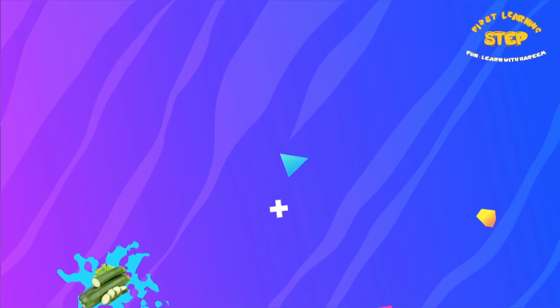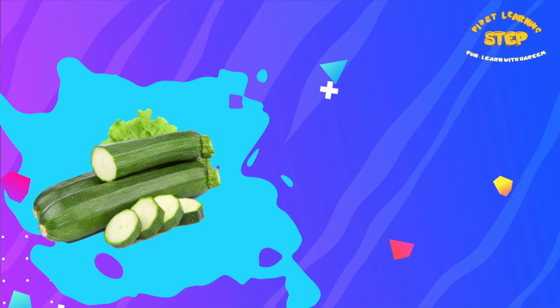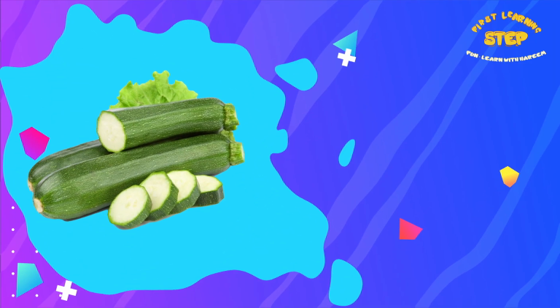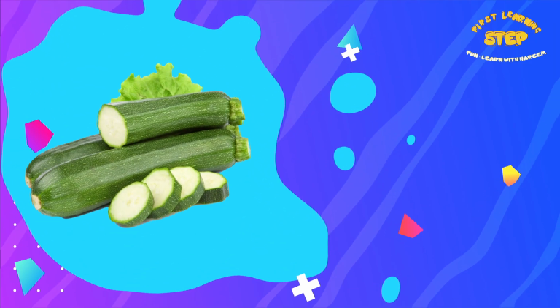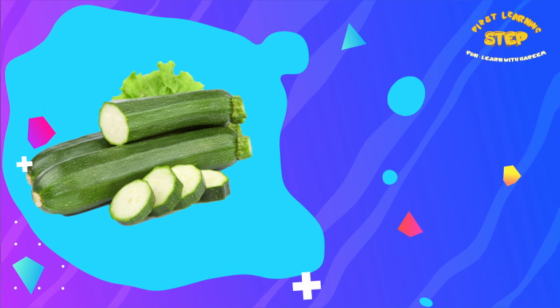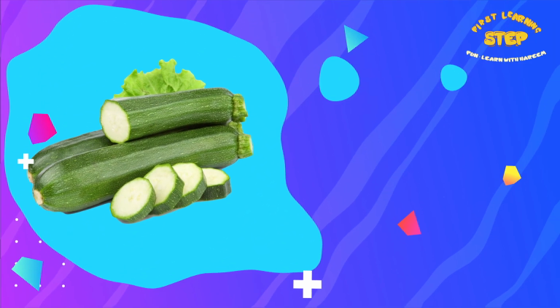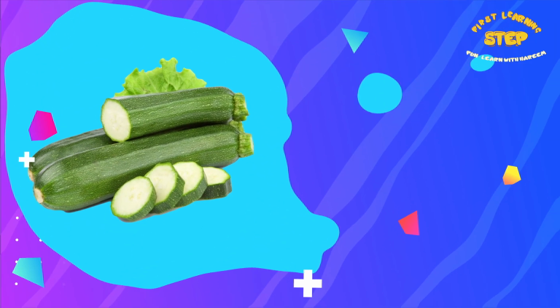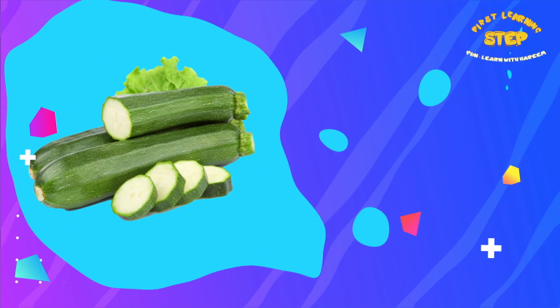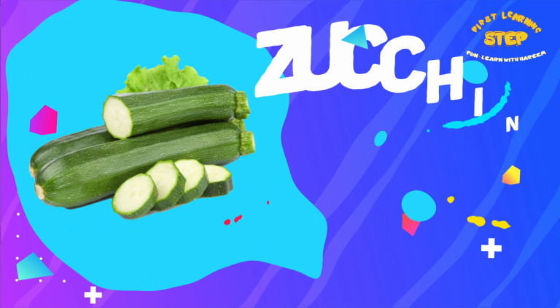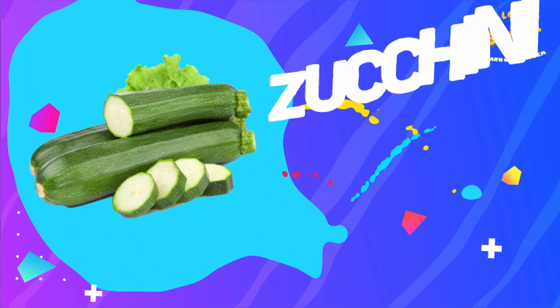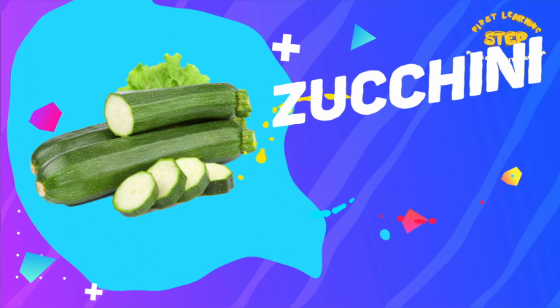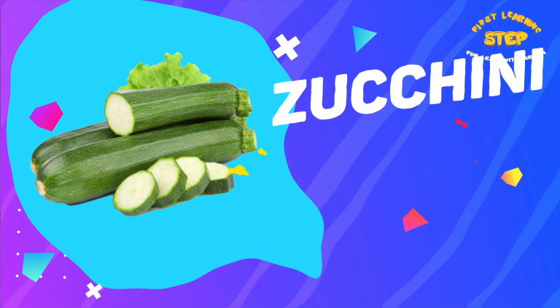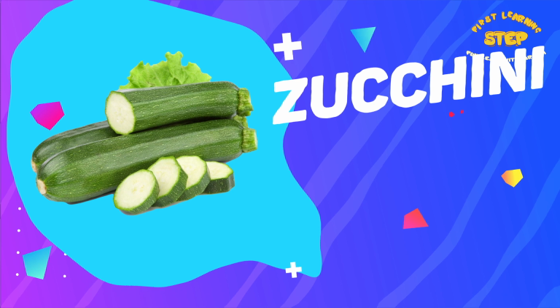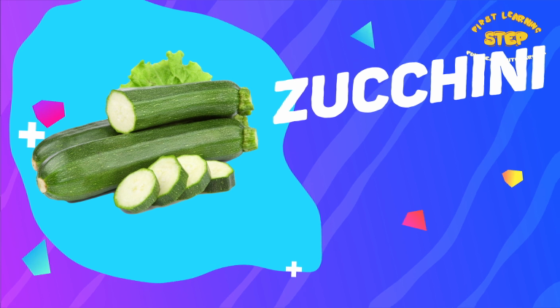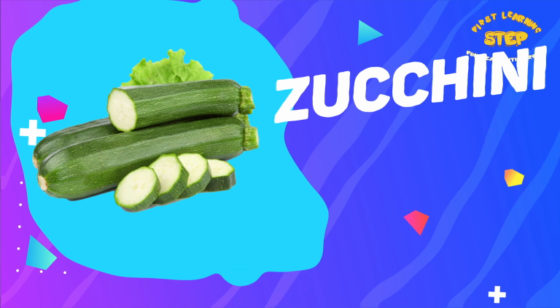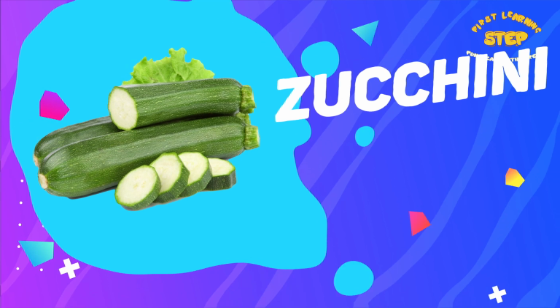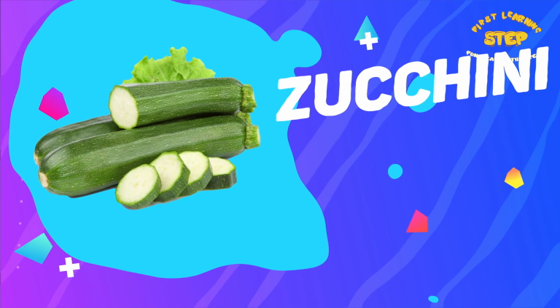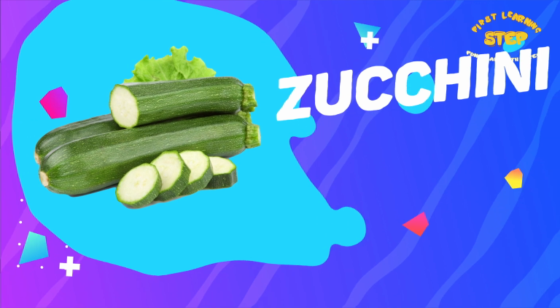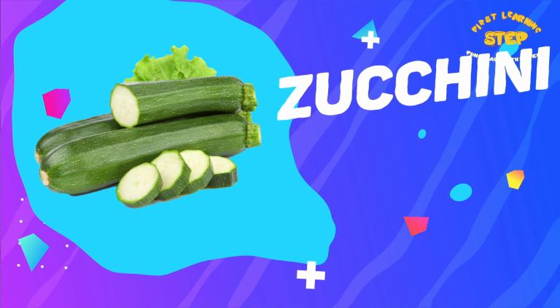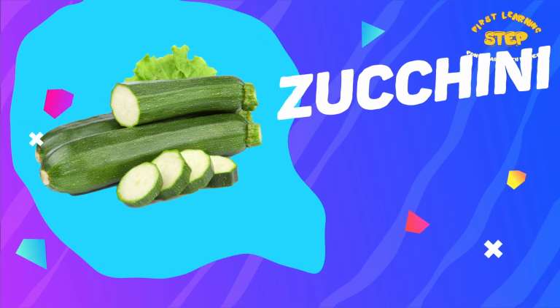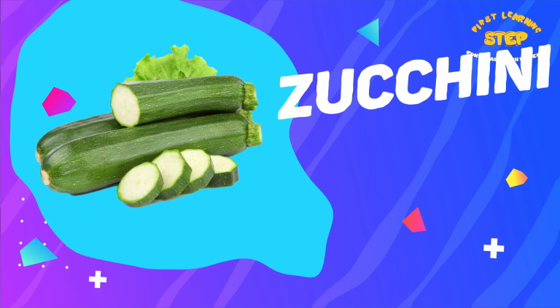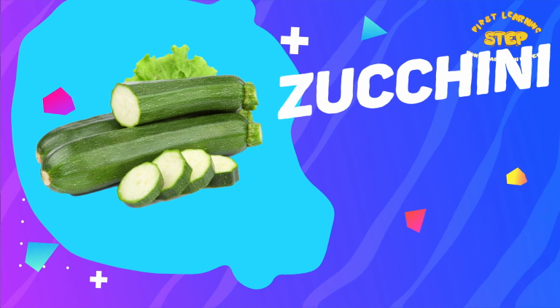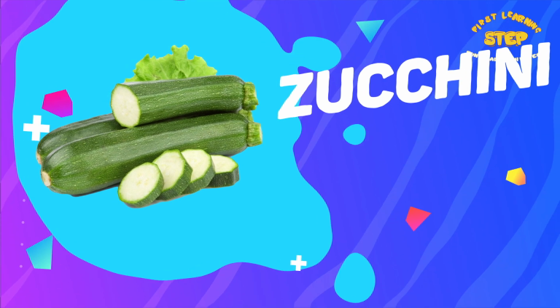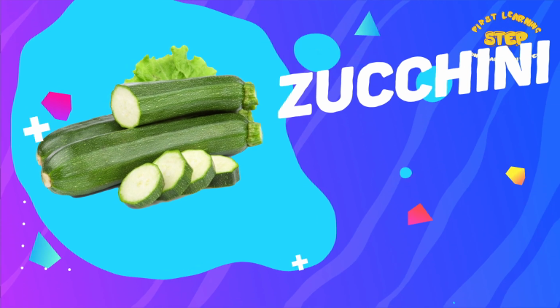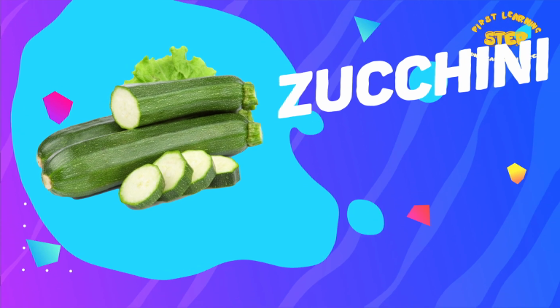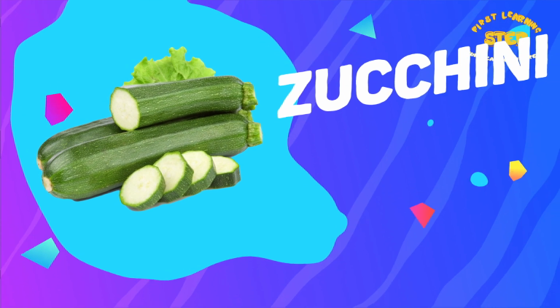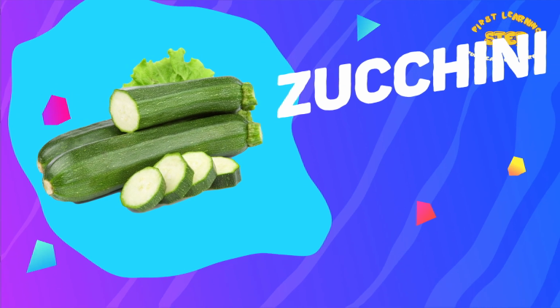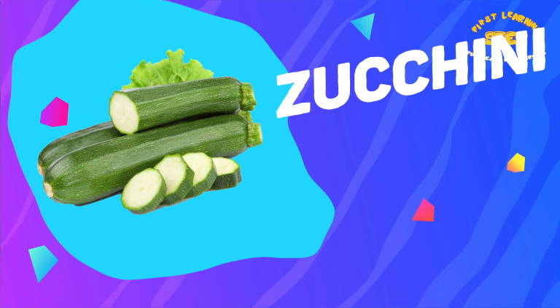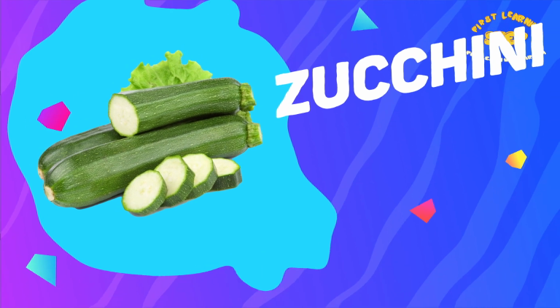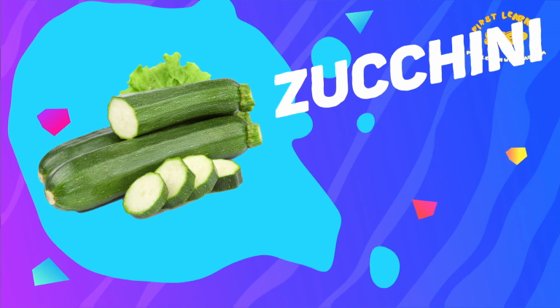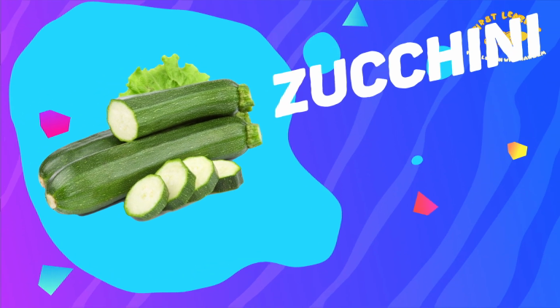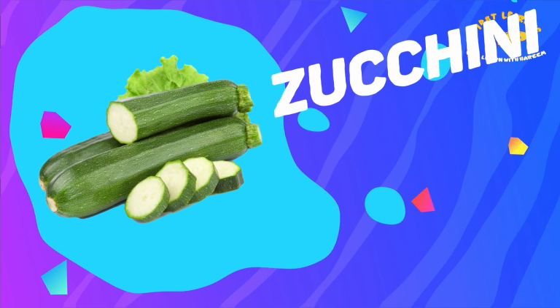Zucchini. This is a zucchini. It is low in calories, high in vitamin C and potassium.